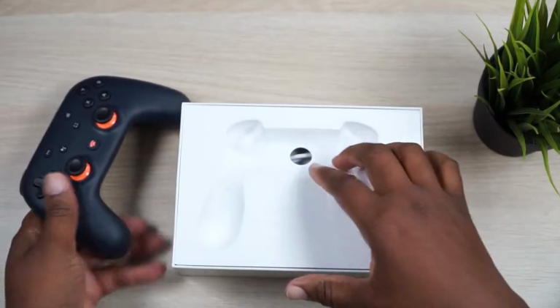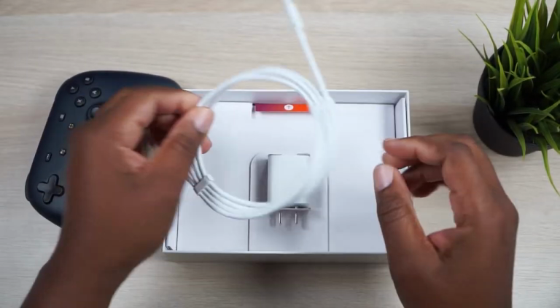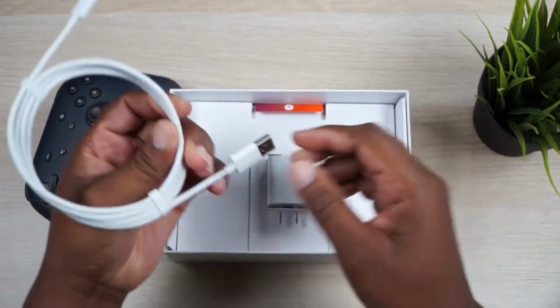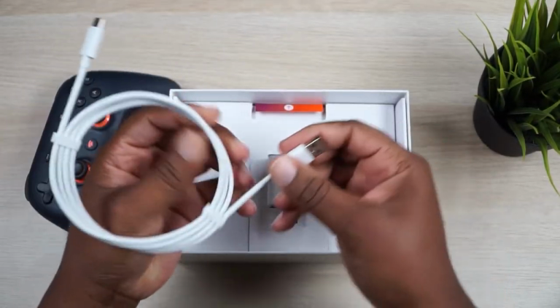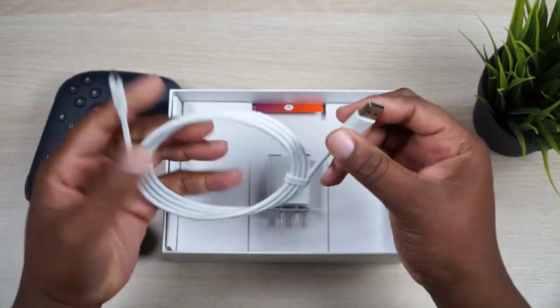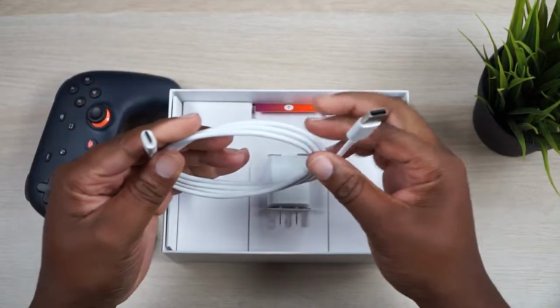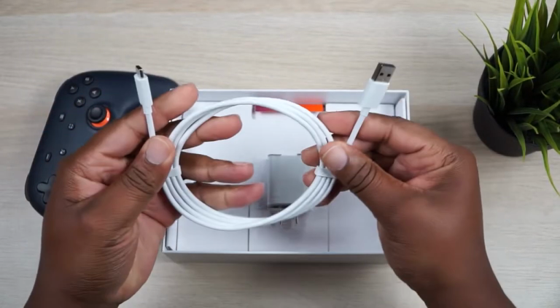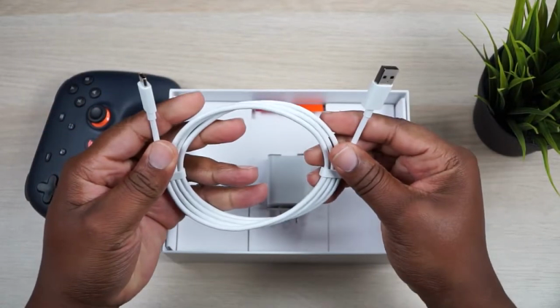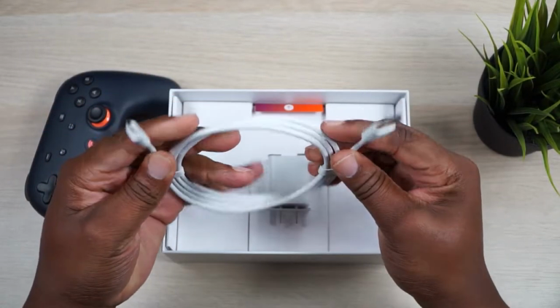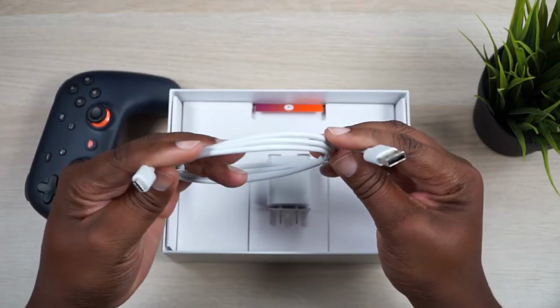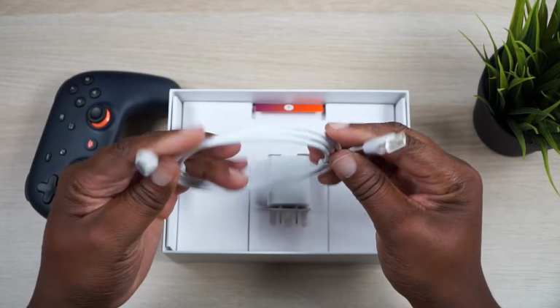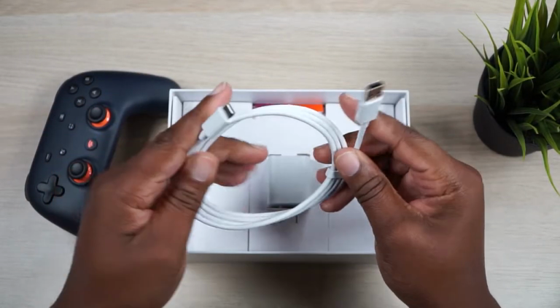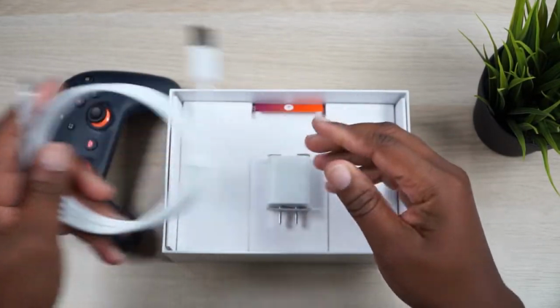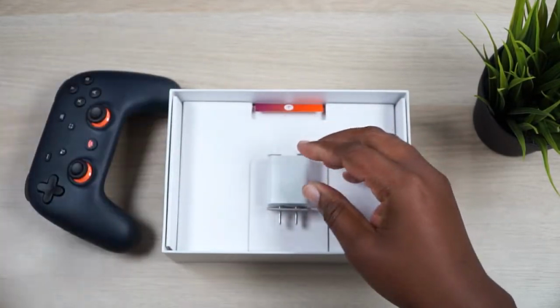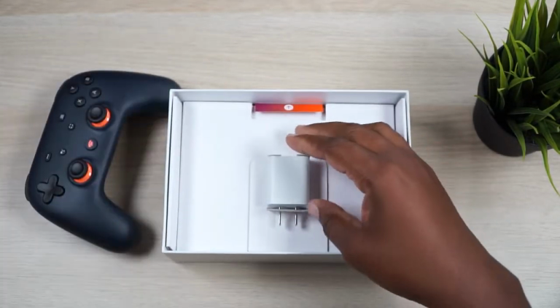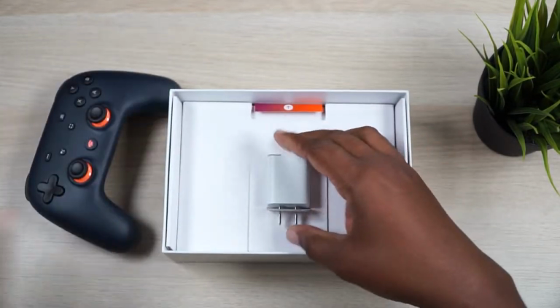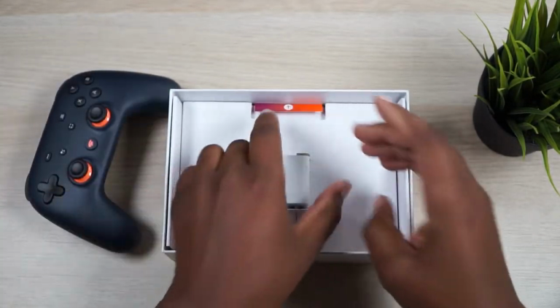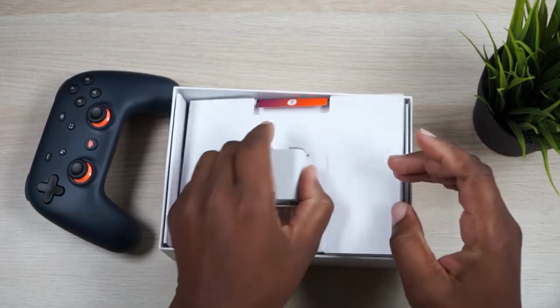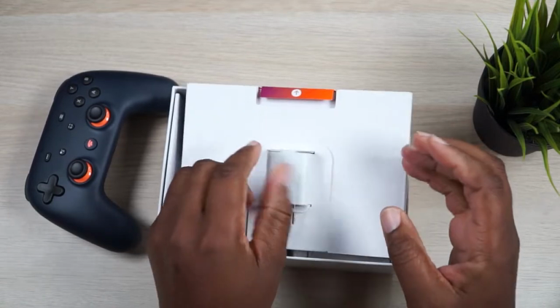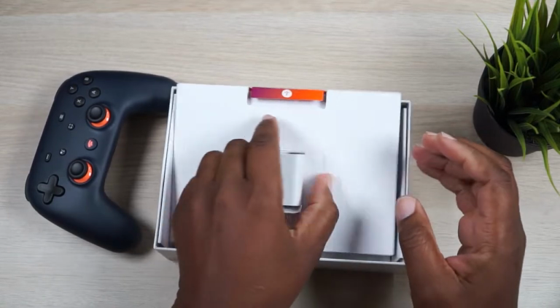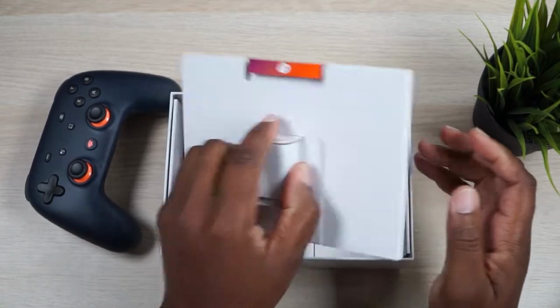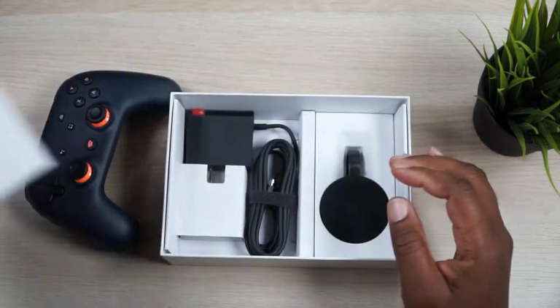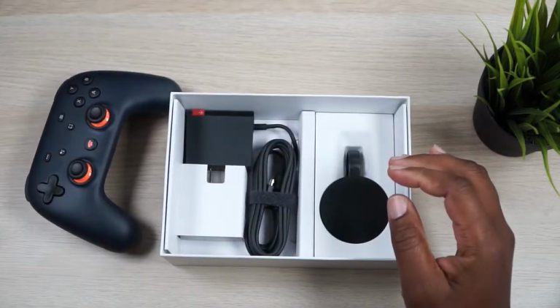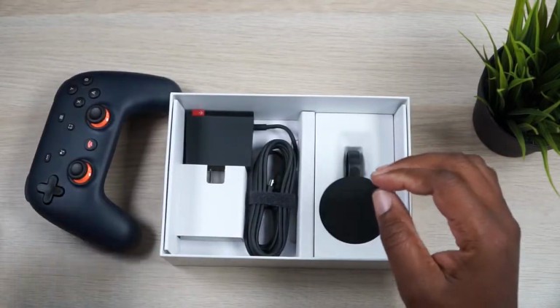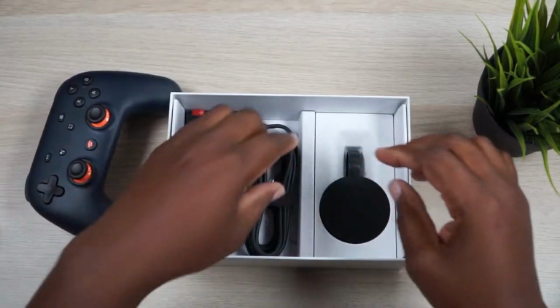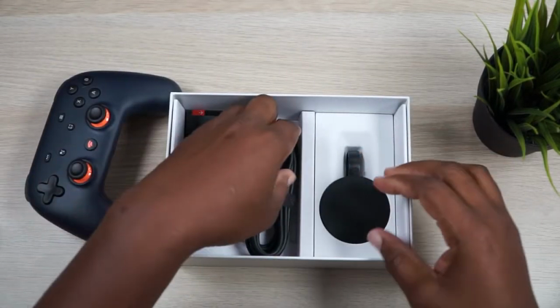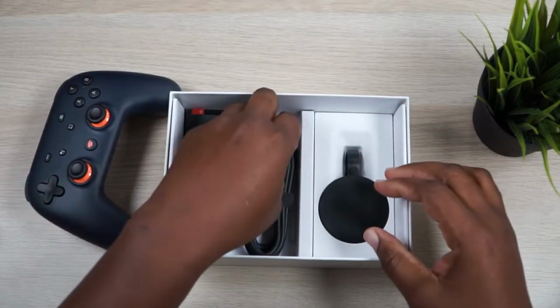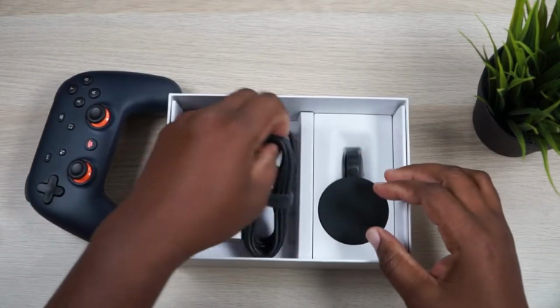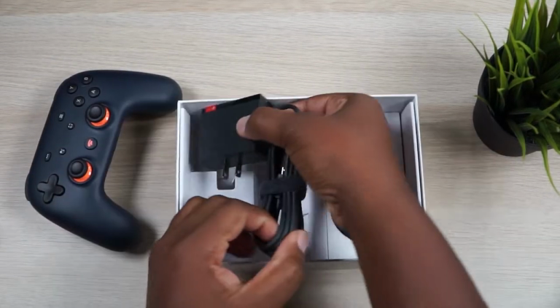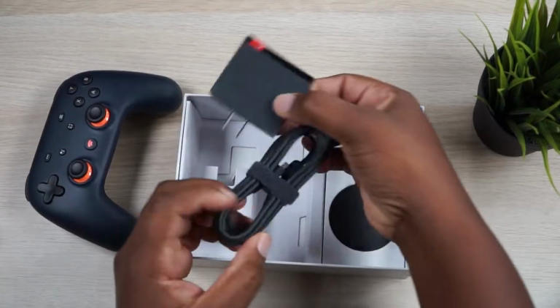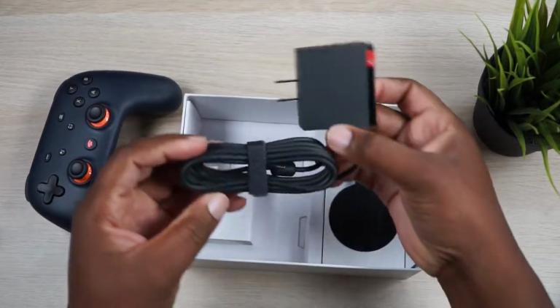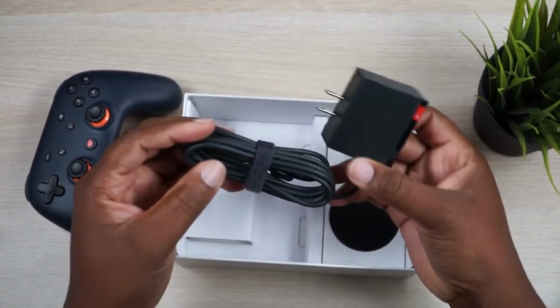We have a charging brick and a nice long USB-C cable. Let's get this charging brick out of there — might have to charge that up later.